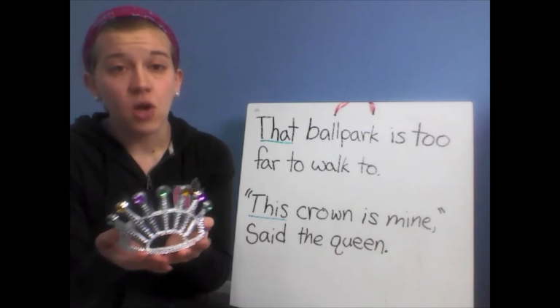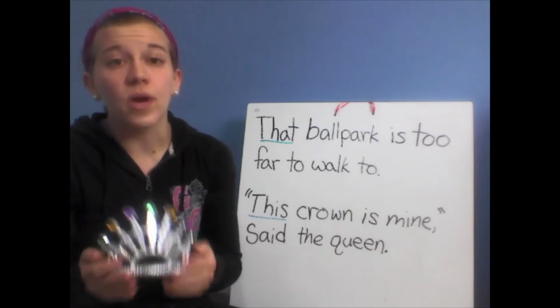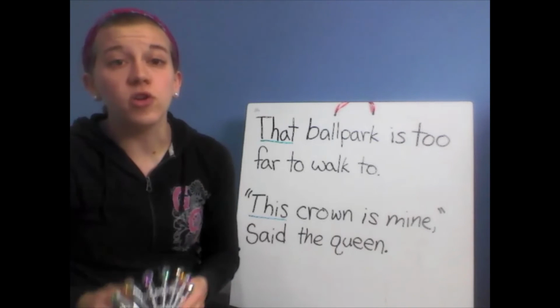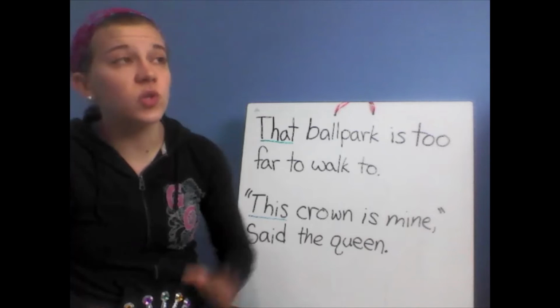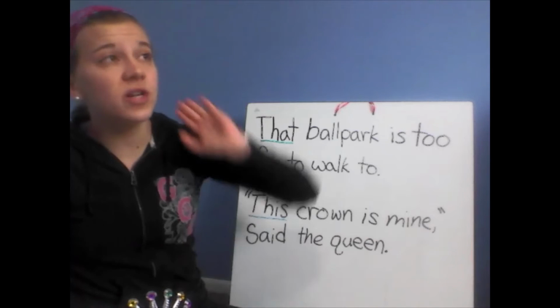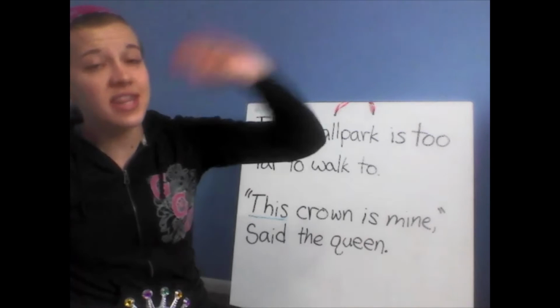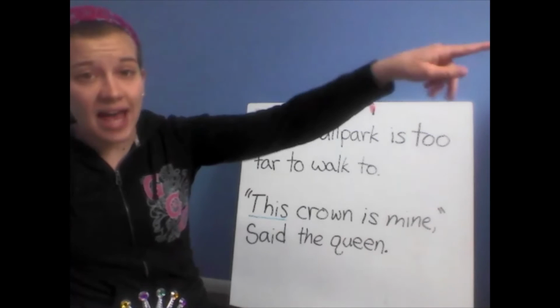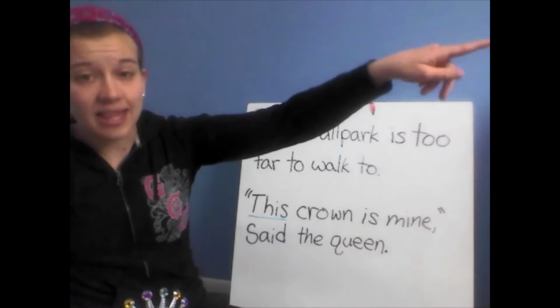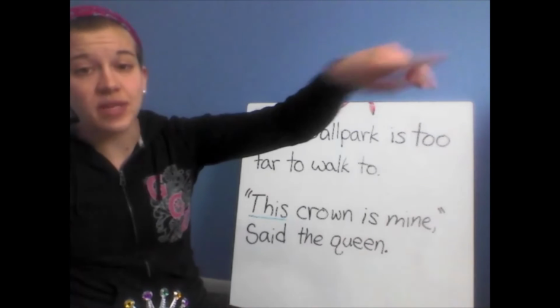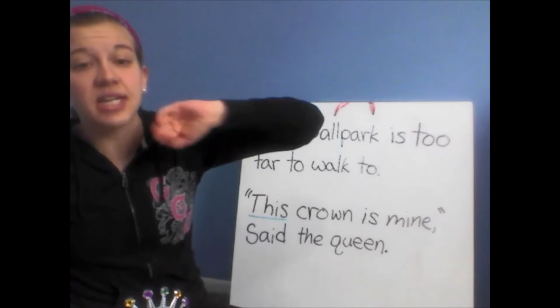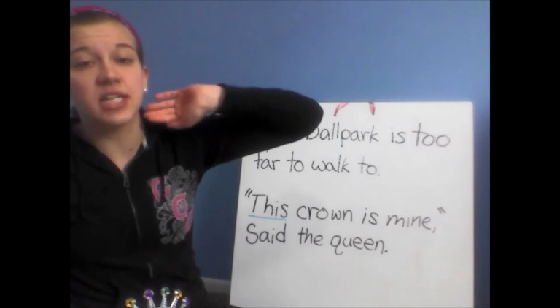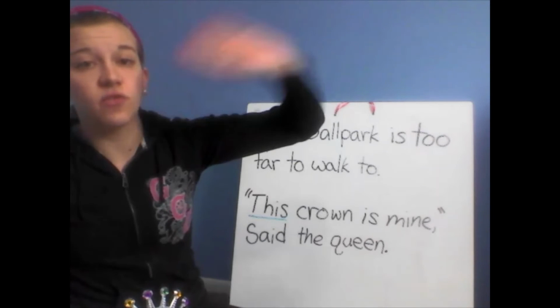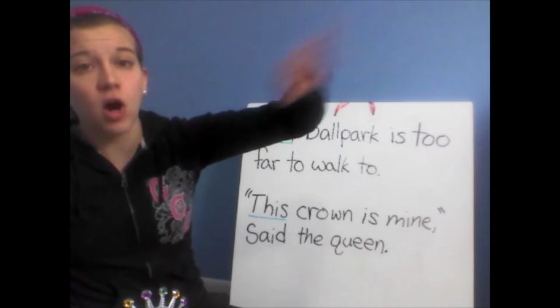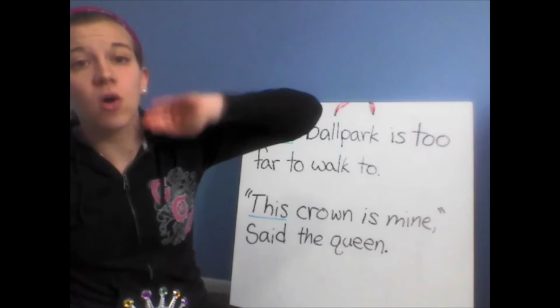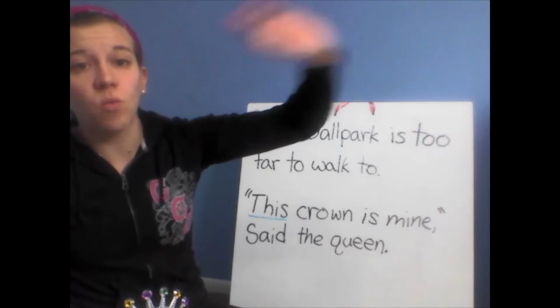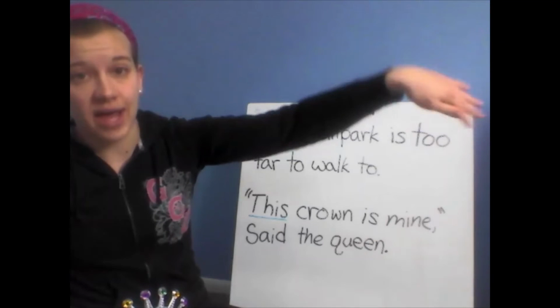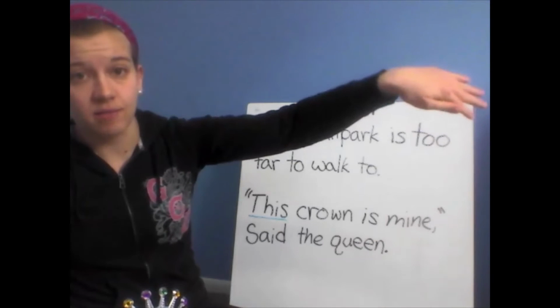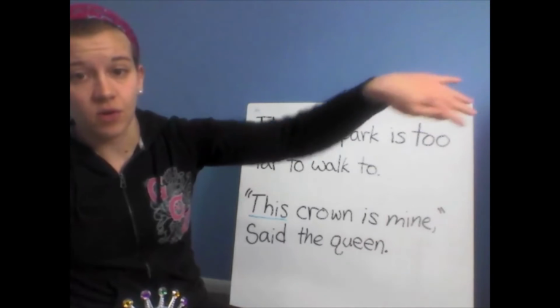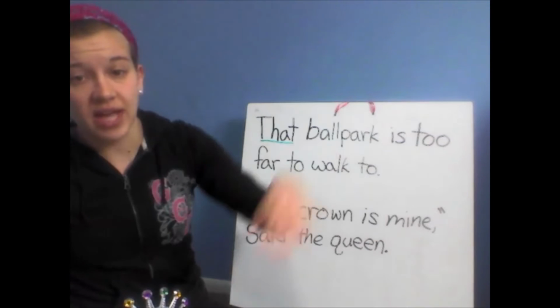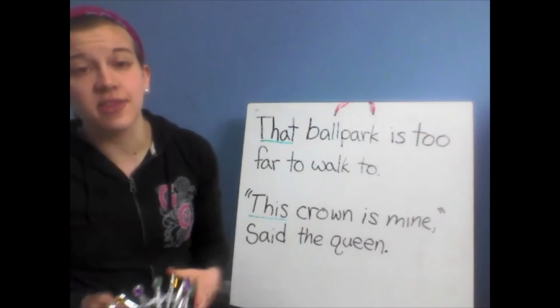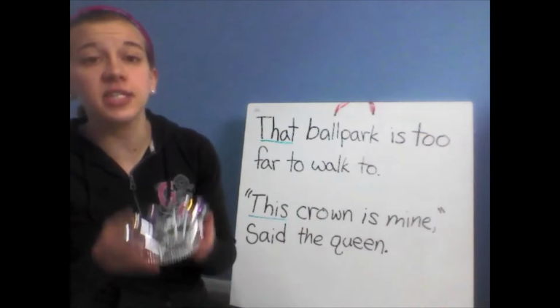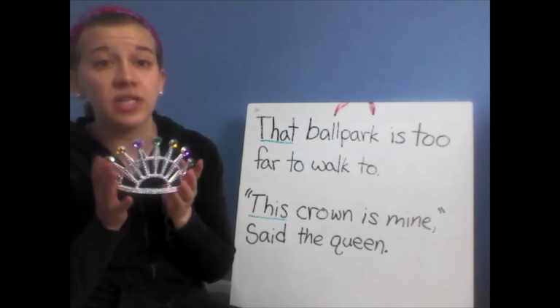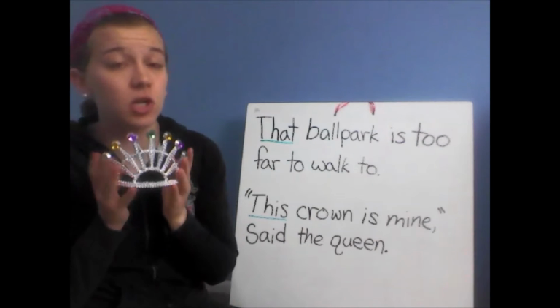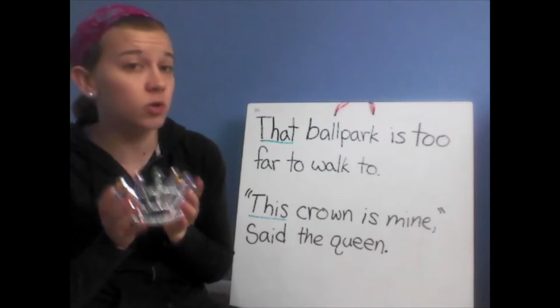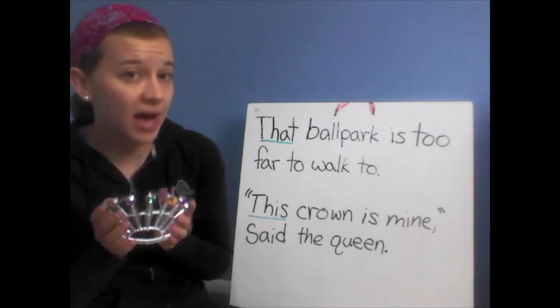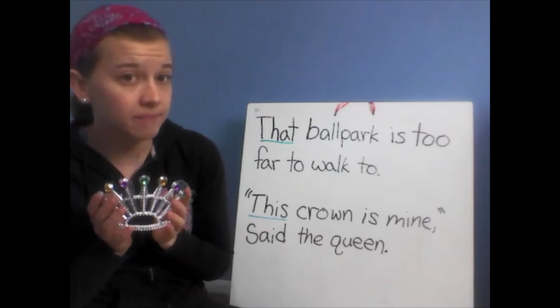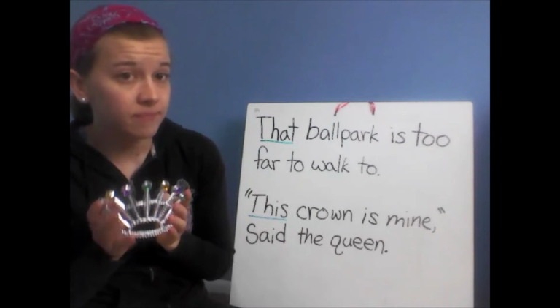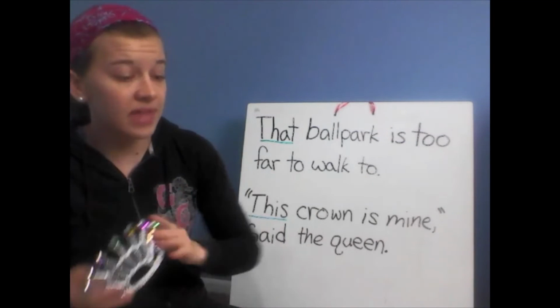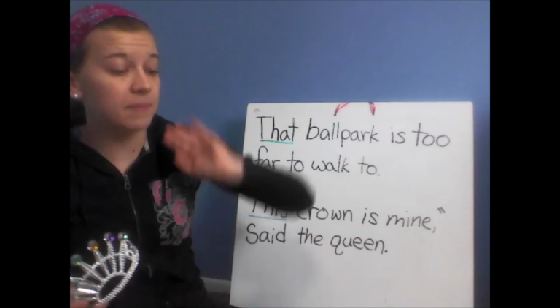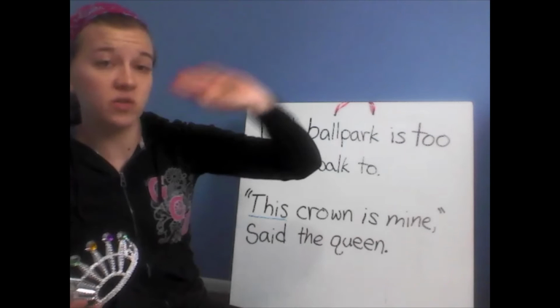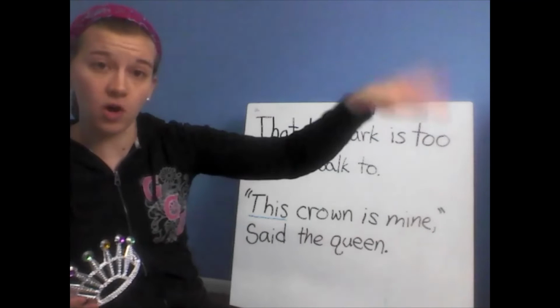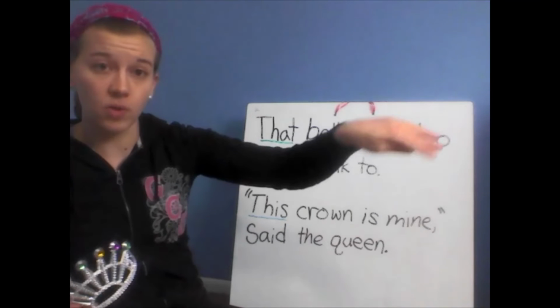When you use the word 'that,' that means it is far away. 'This' means close by. 'That' means far away.